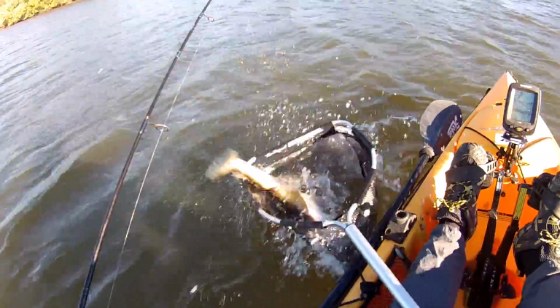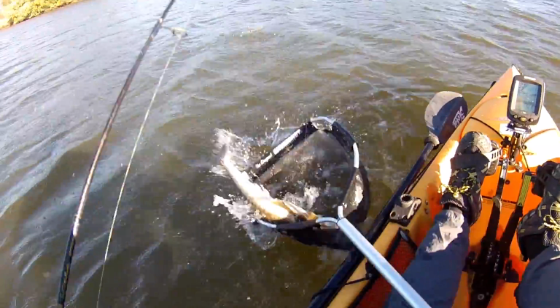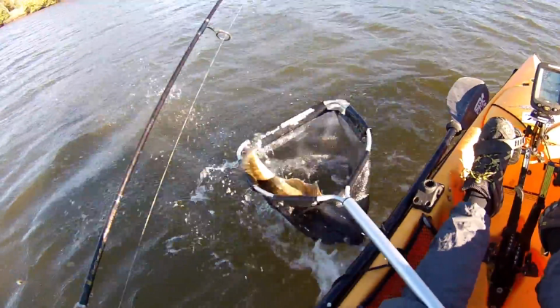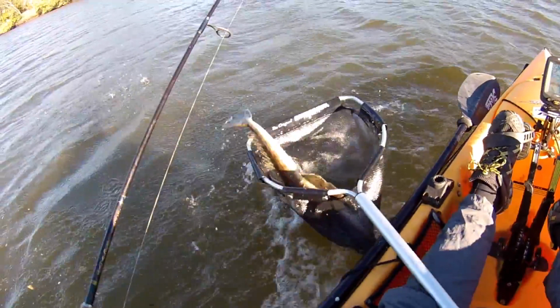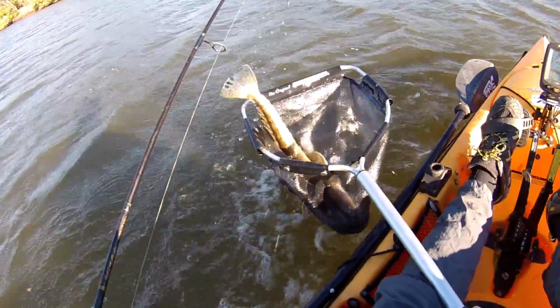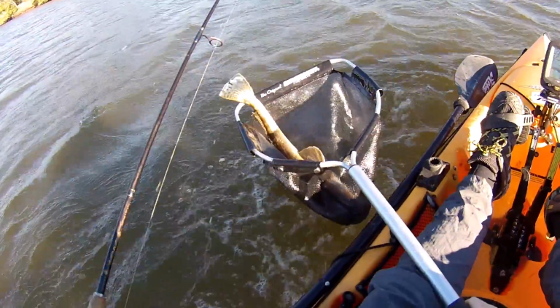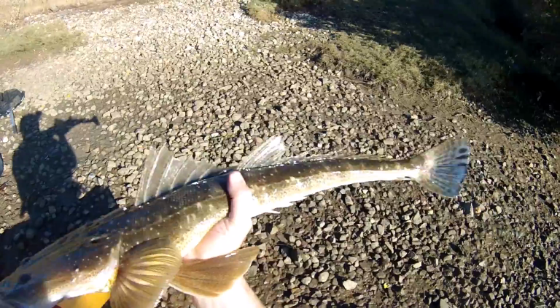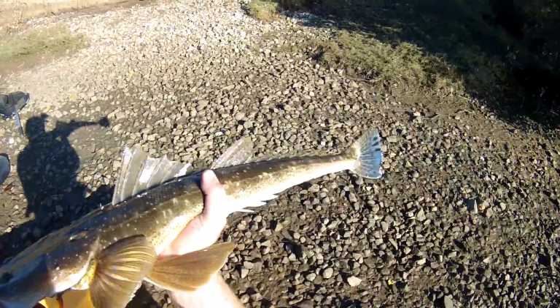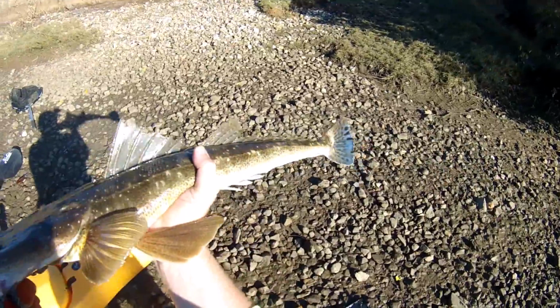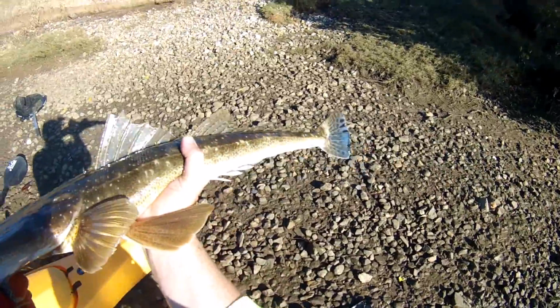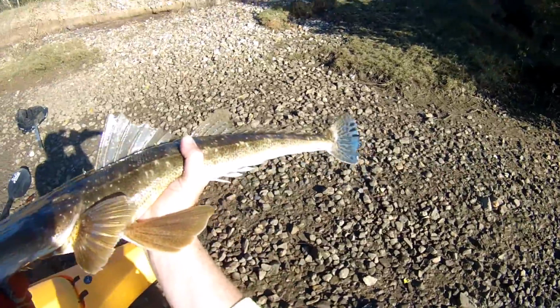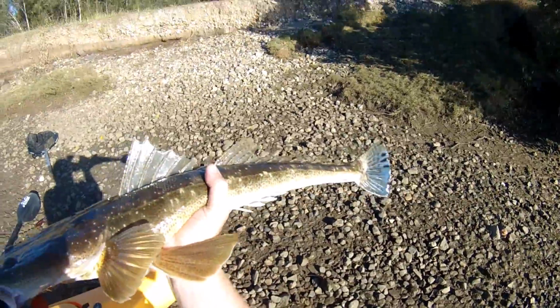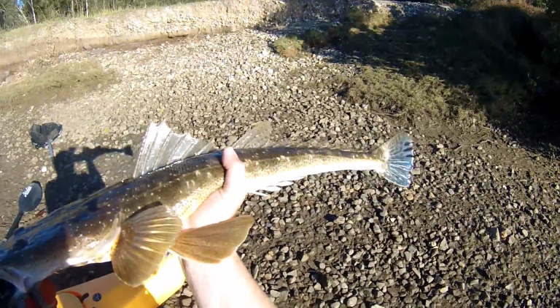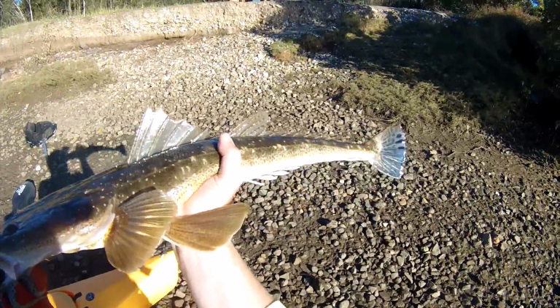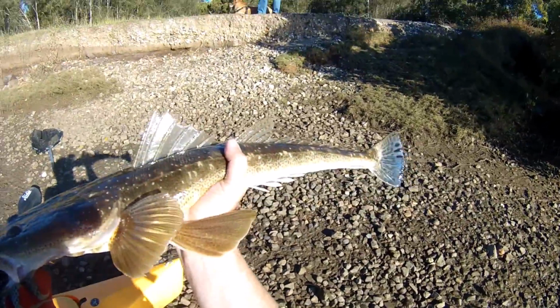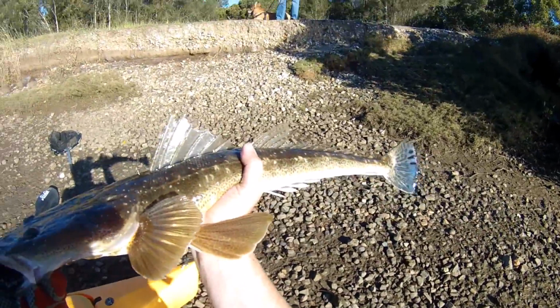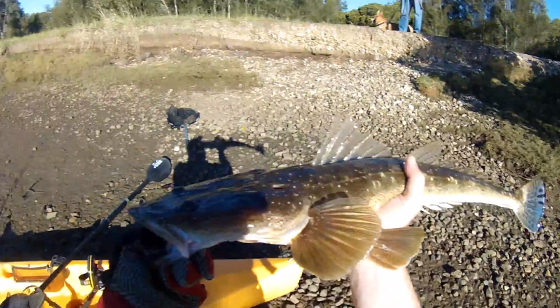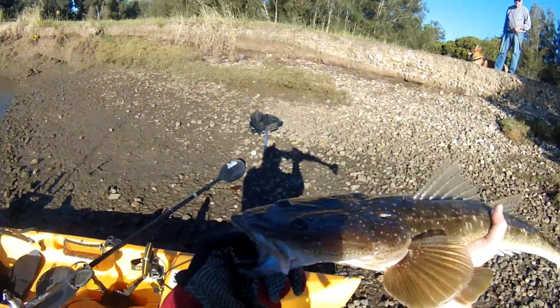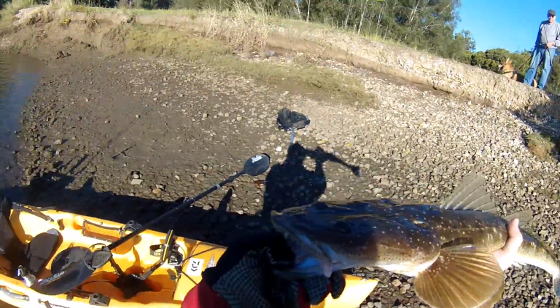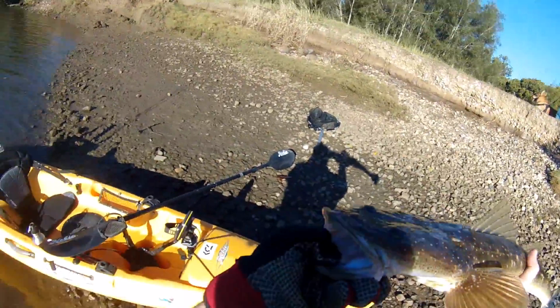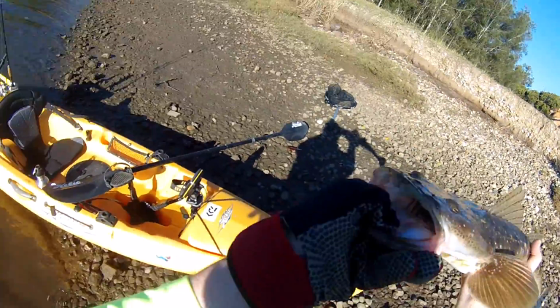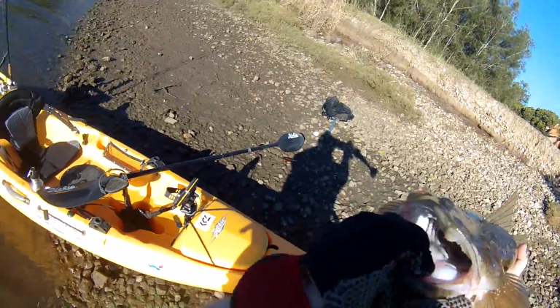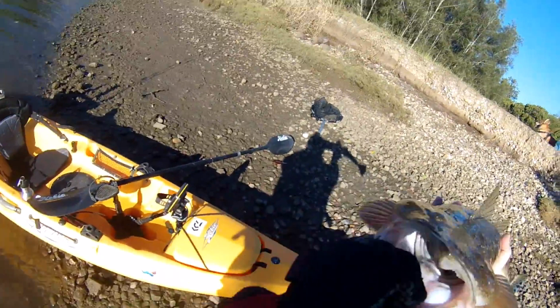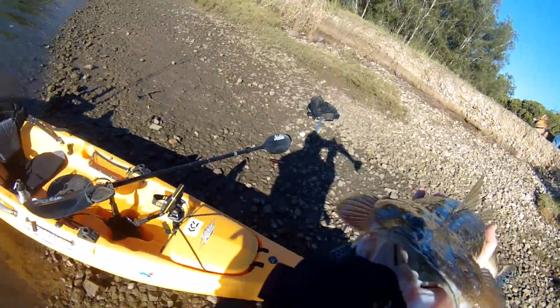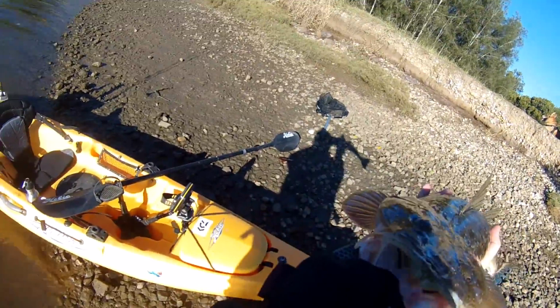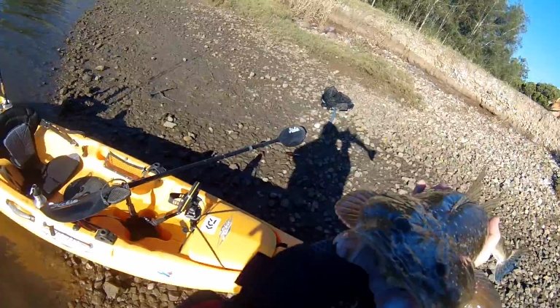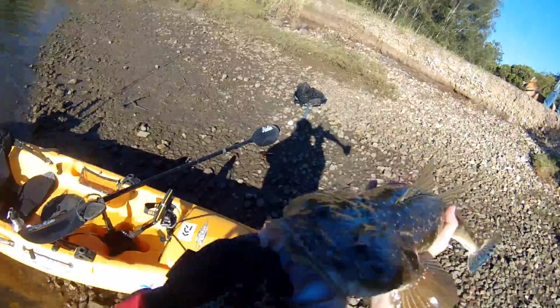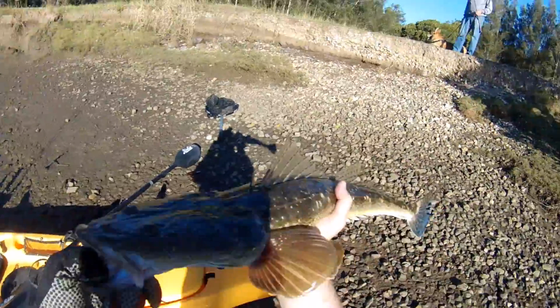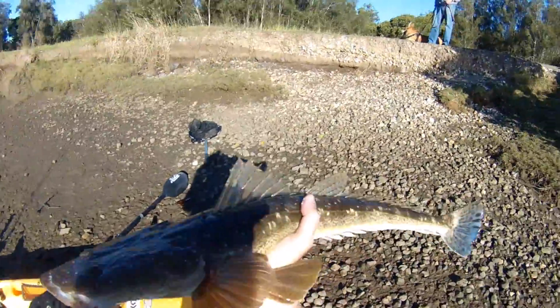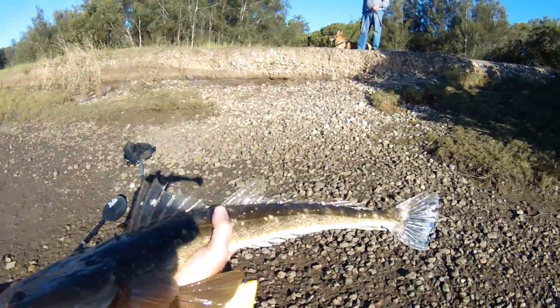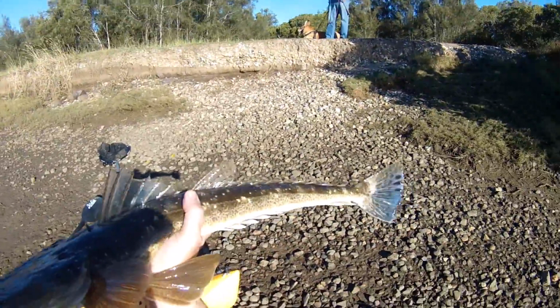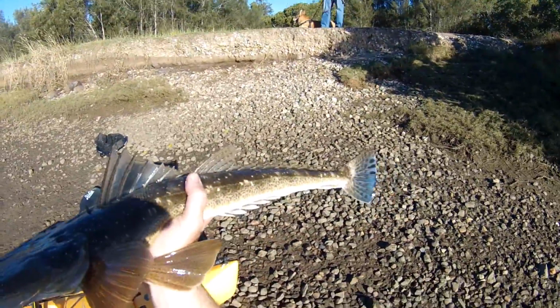That's it! And it's a new PB for me — that's the biggest flathead I've ever caught, by a couple of centimeters.